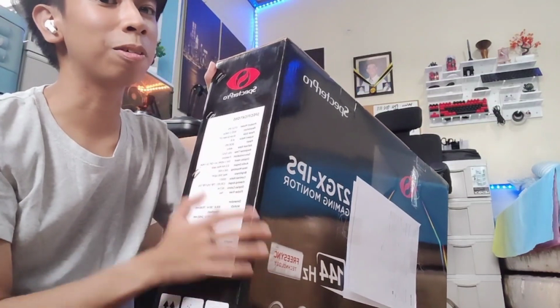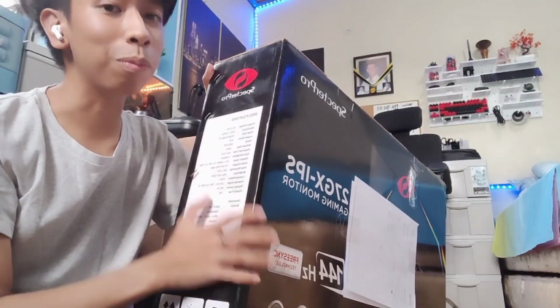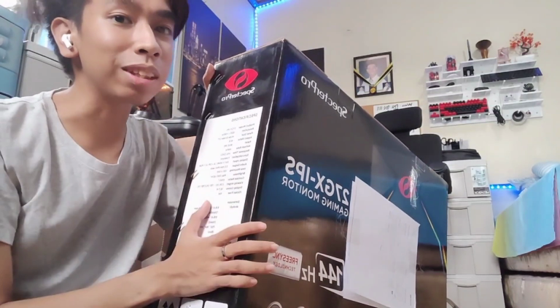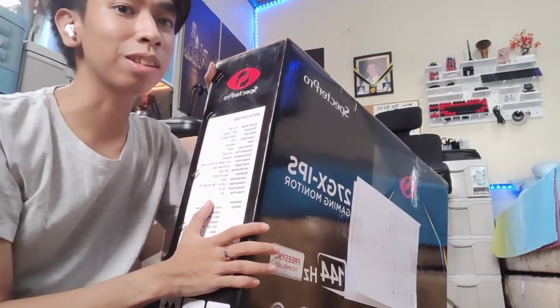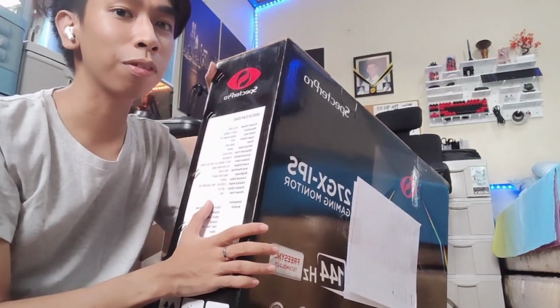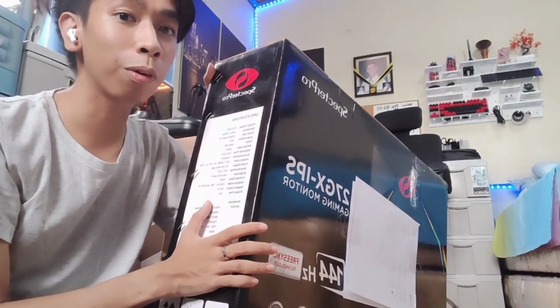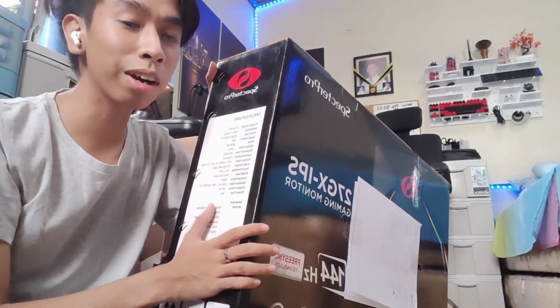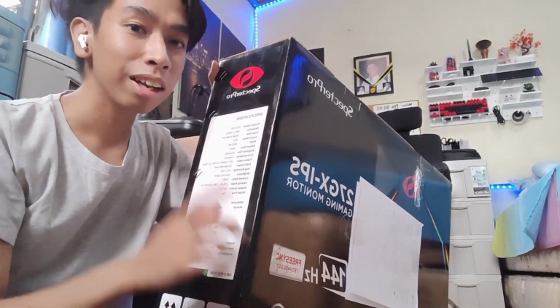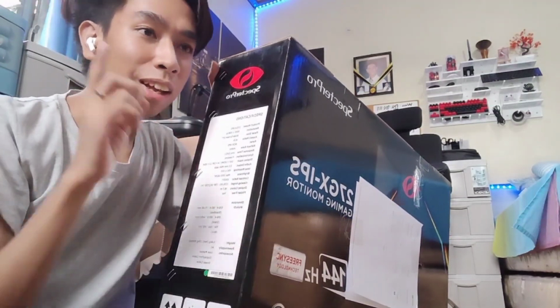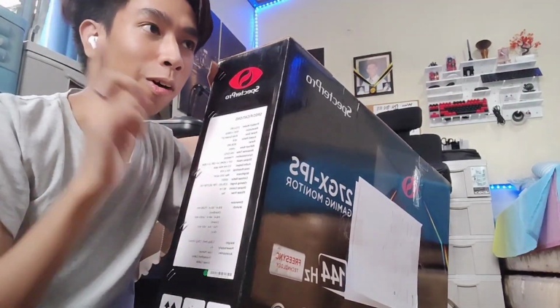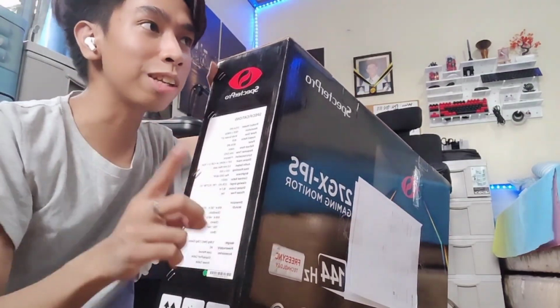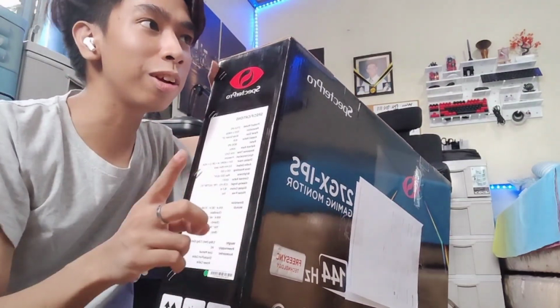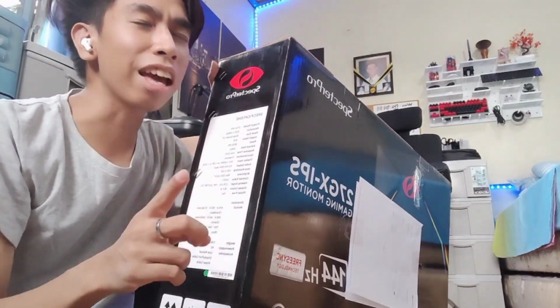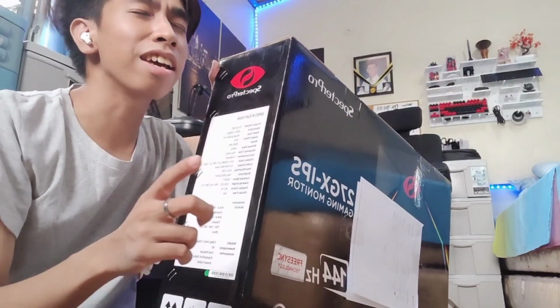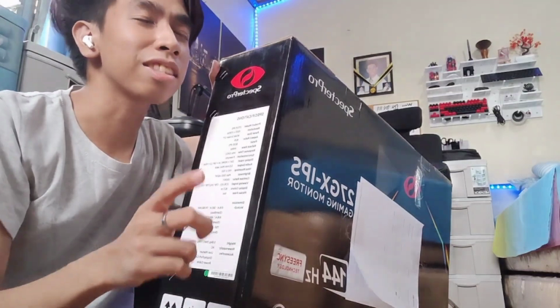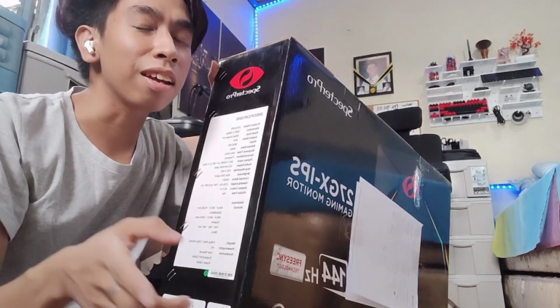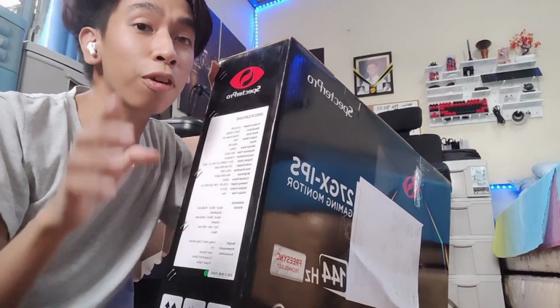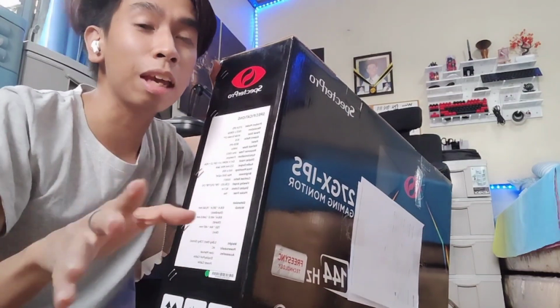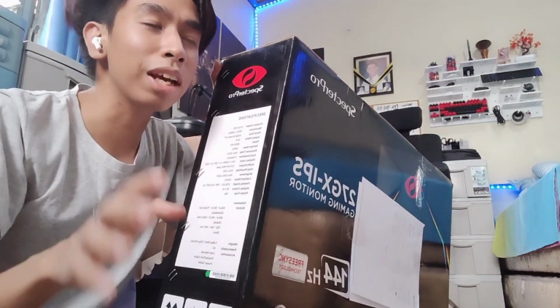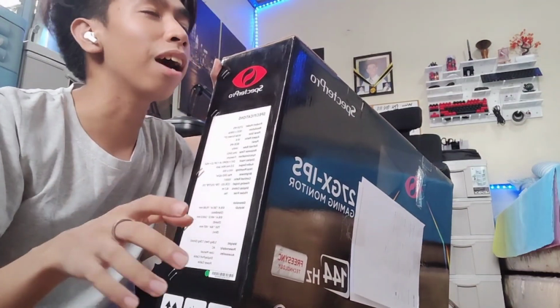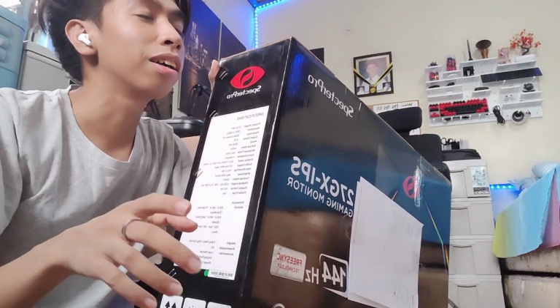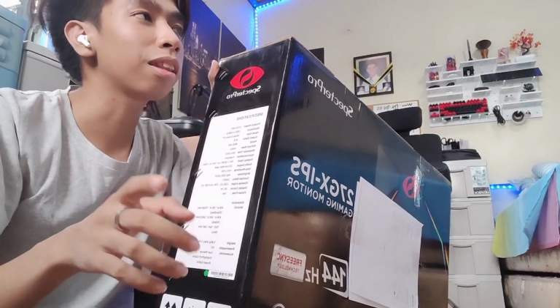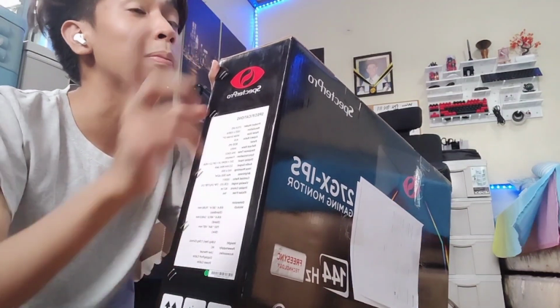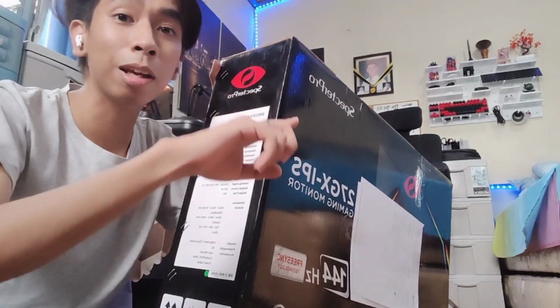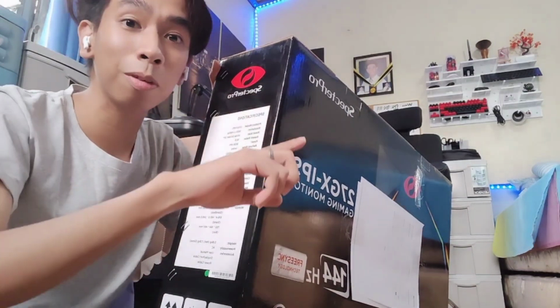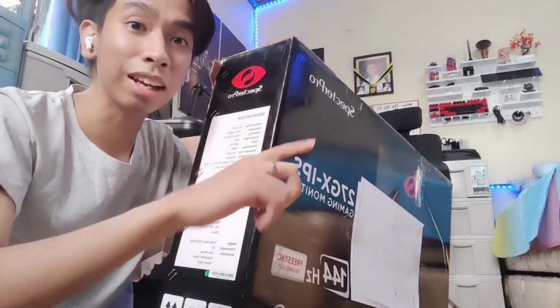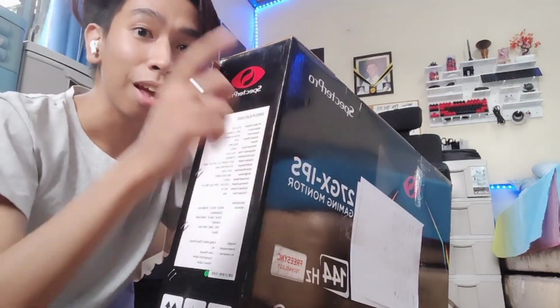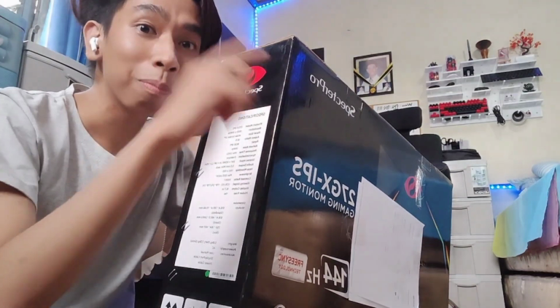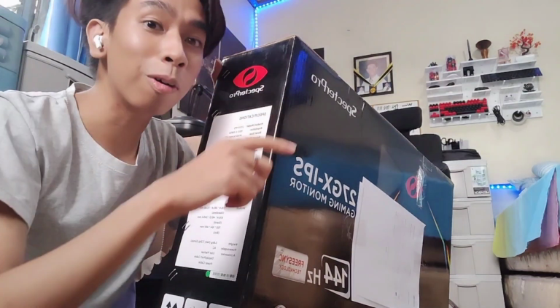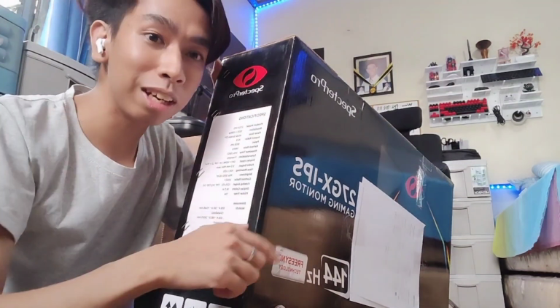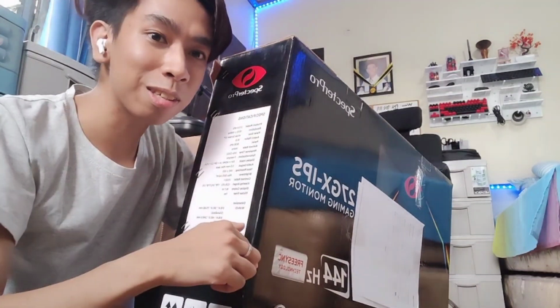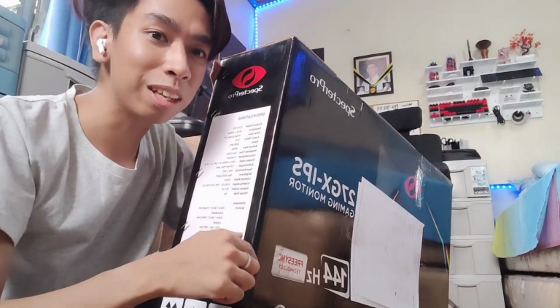That's about it for the specs. Let's take it out of the box because I'm excited to use it — for online schooling, and gaming. Online schooling first, yes, that's right.